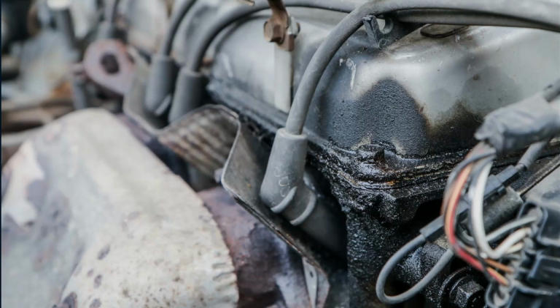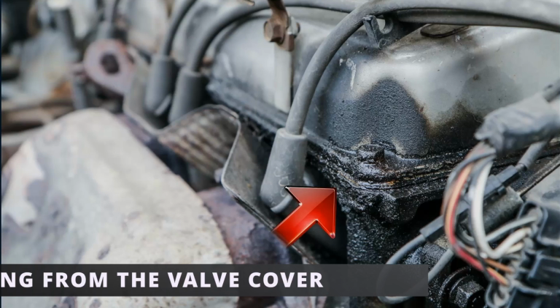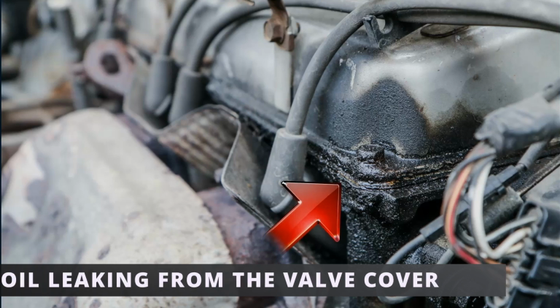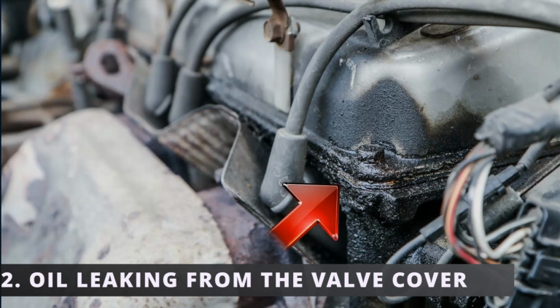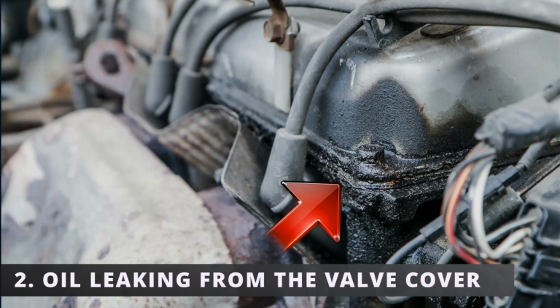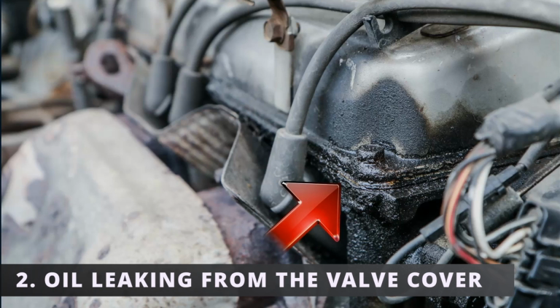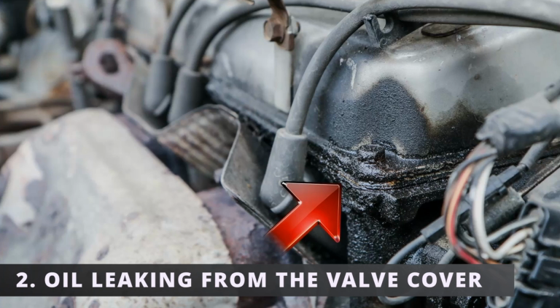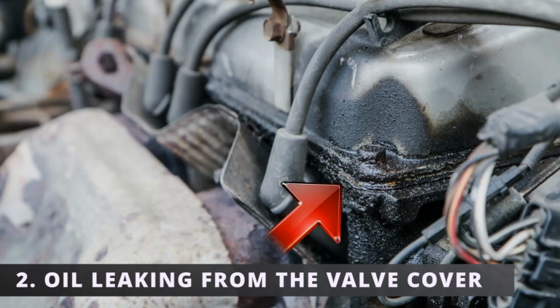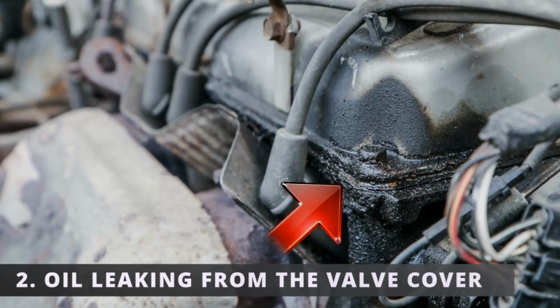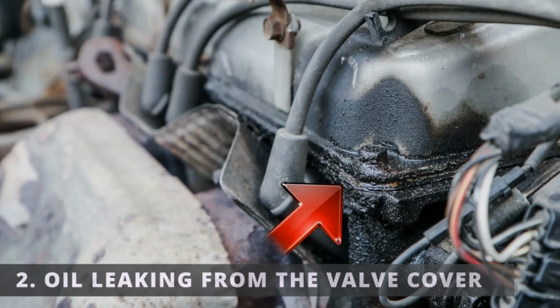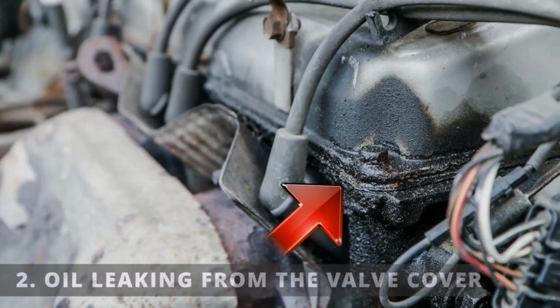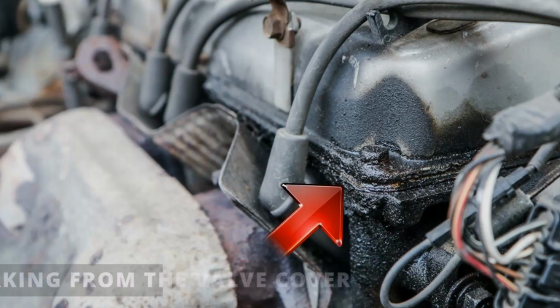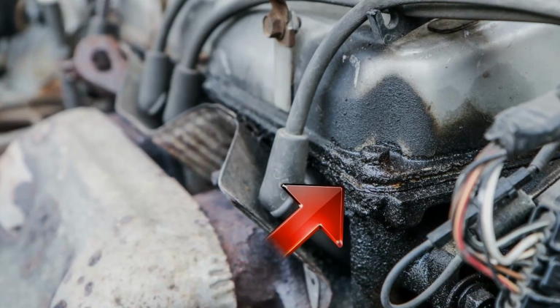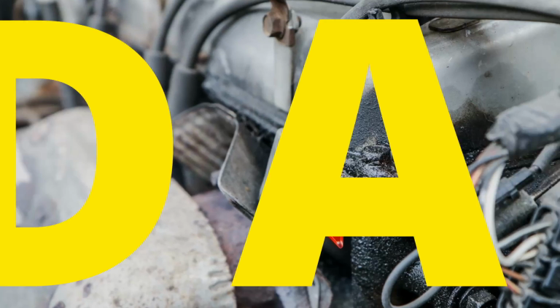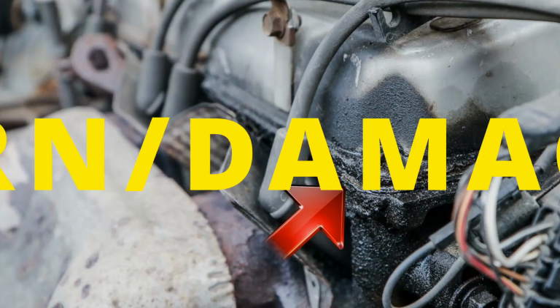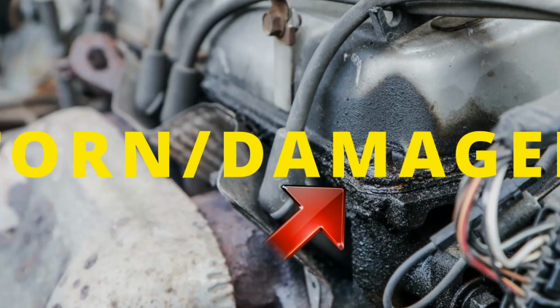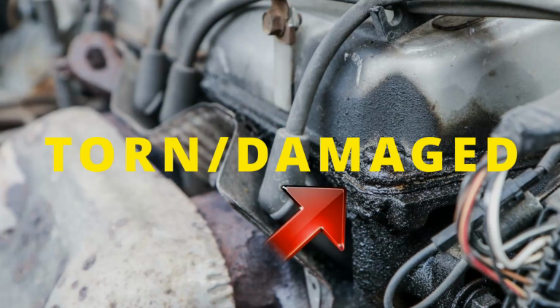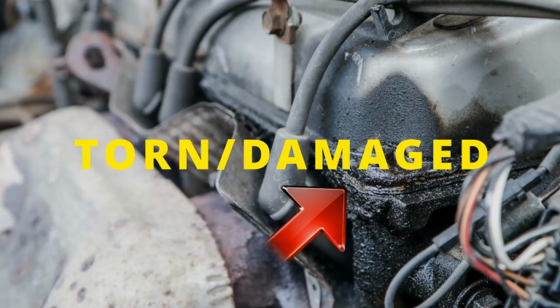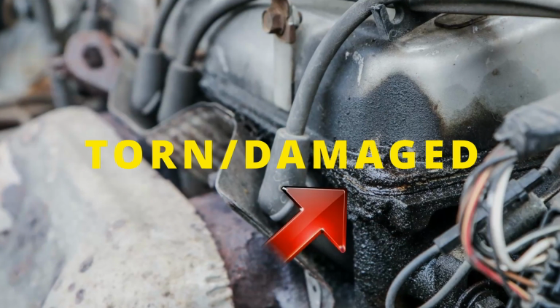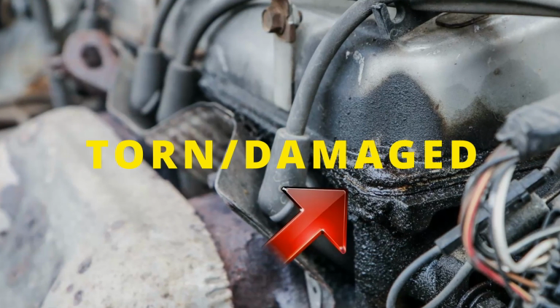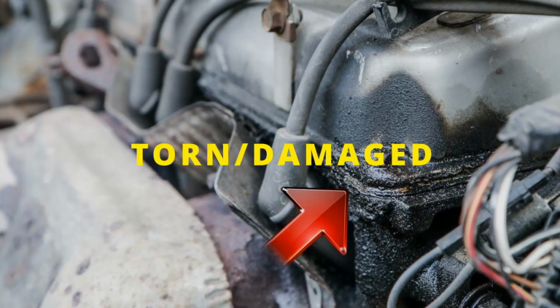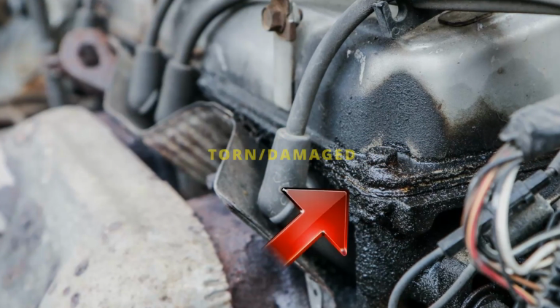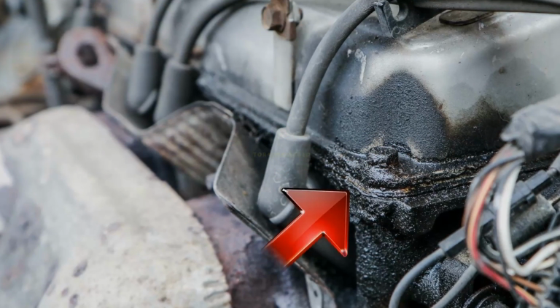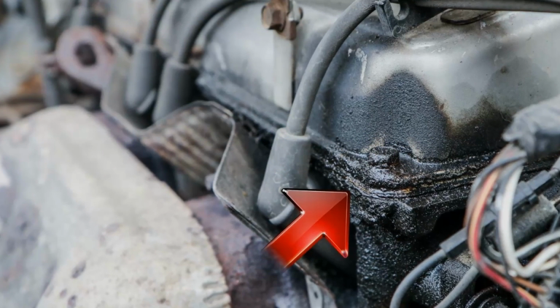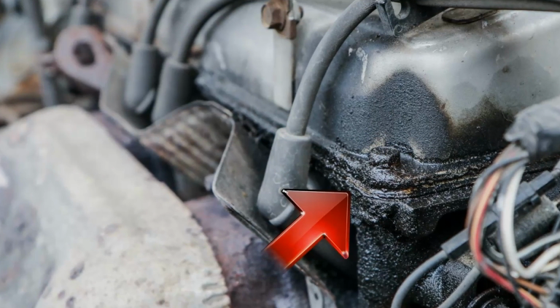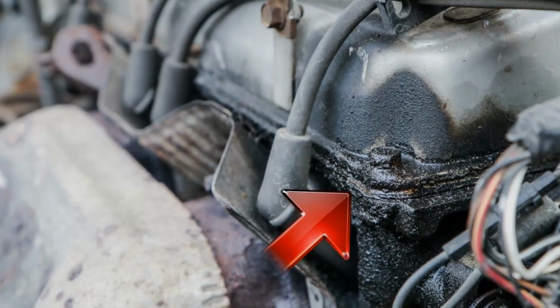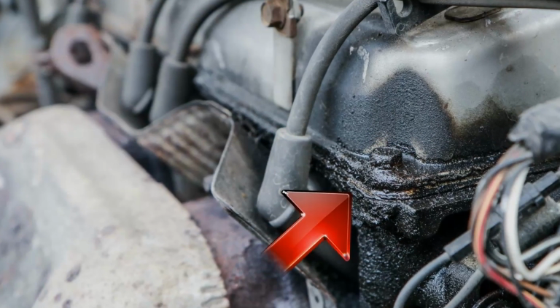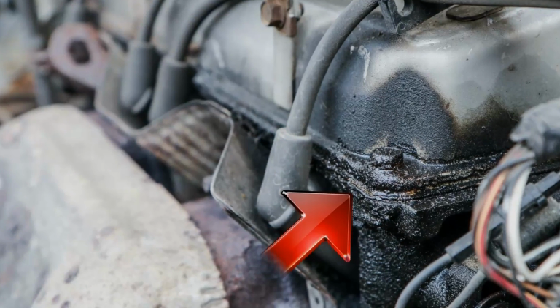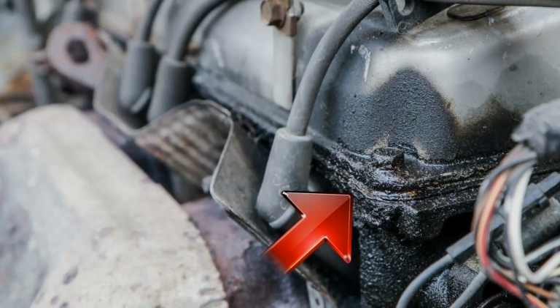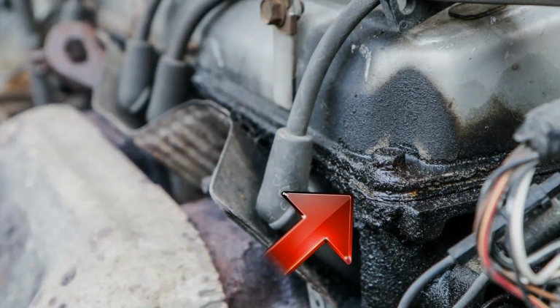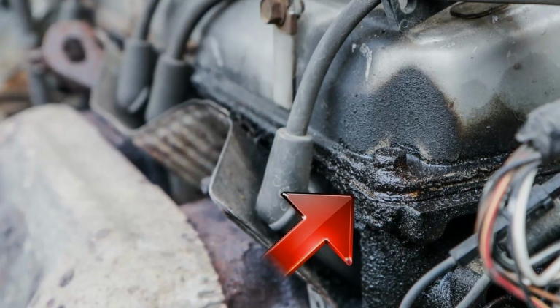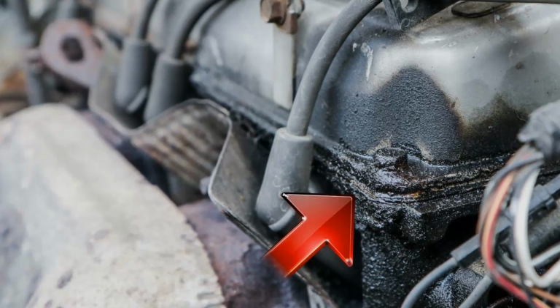The second symptom is oil leaking from the valve cover. If the gasket is torn or damaged, it won't be able to hold in the oil when the vehicle is running.